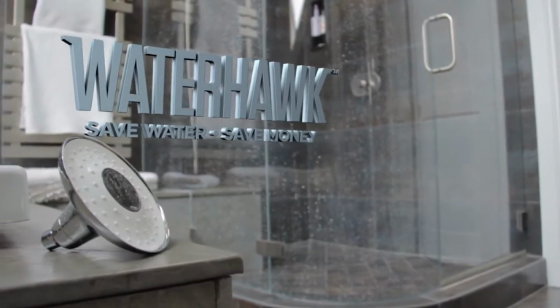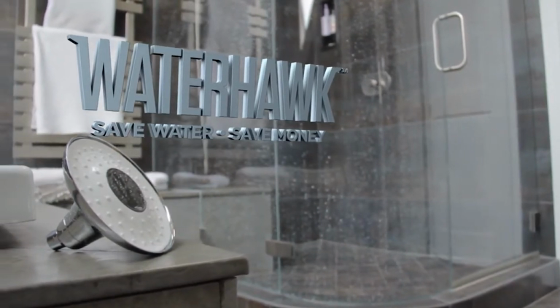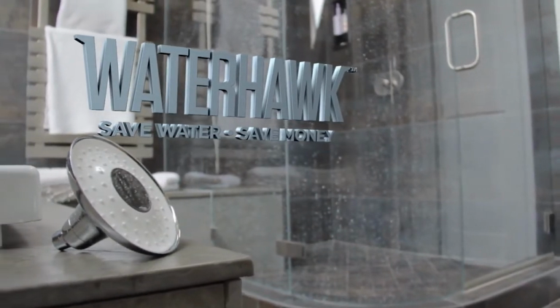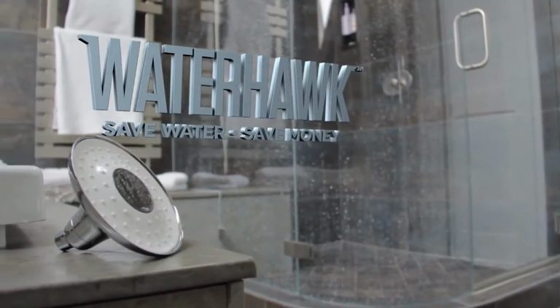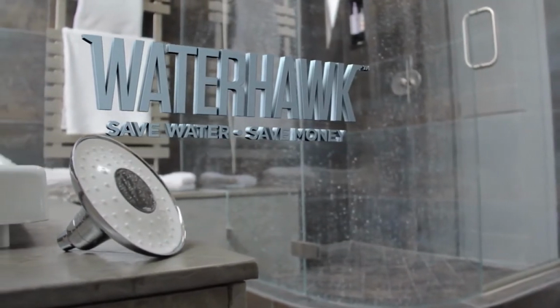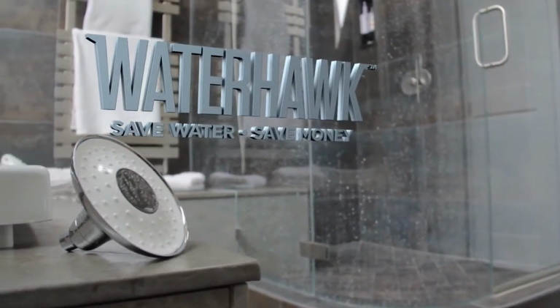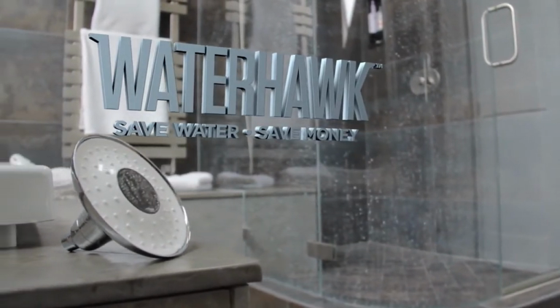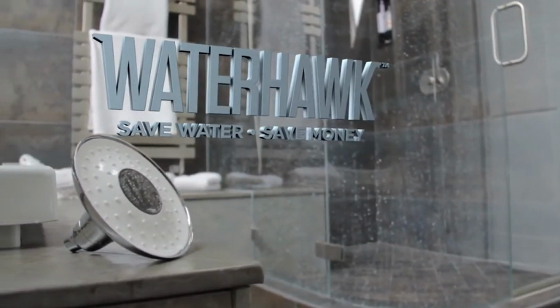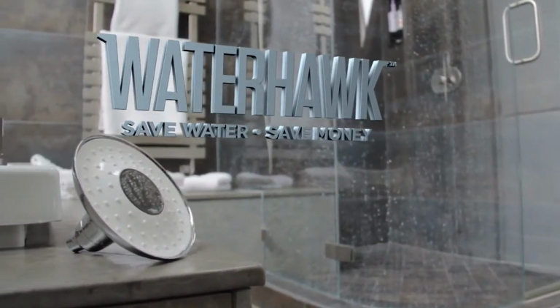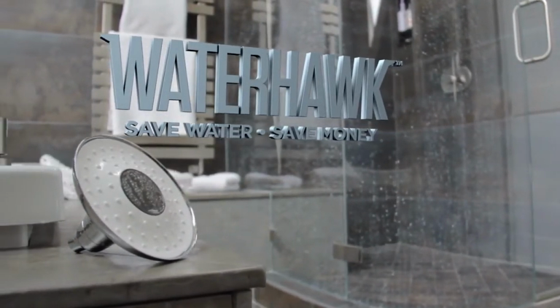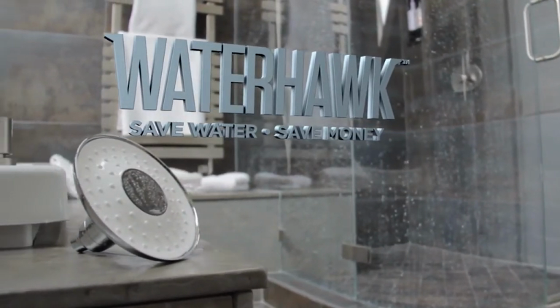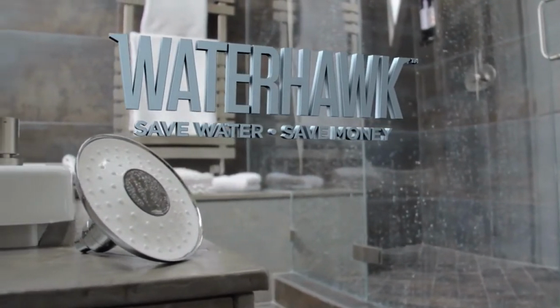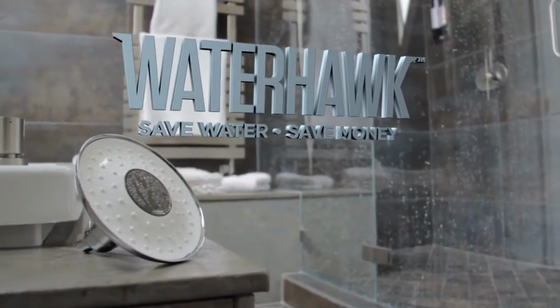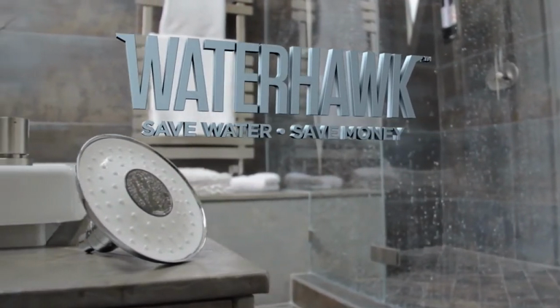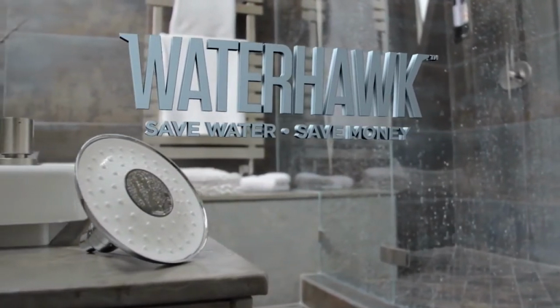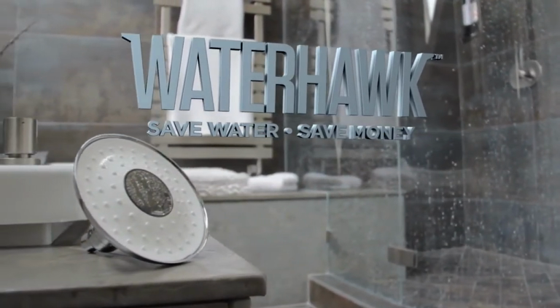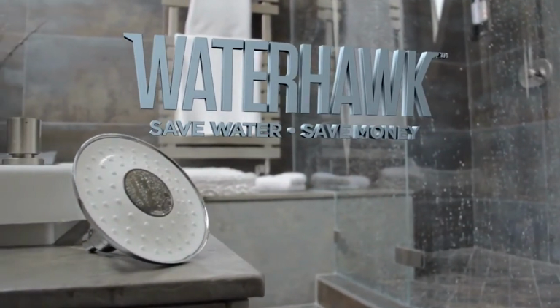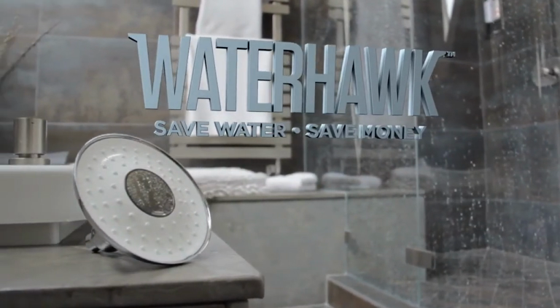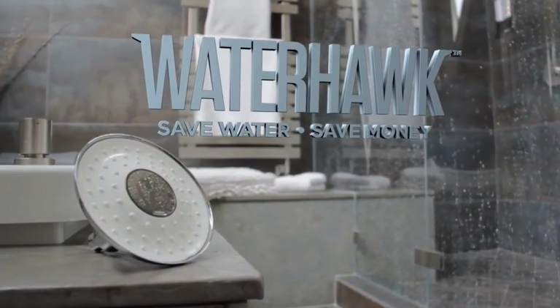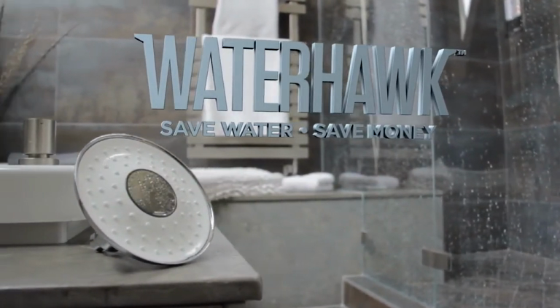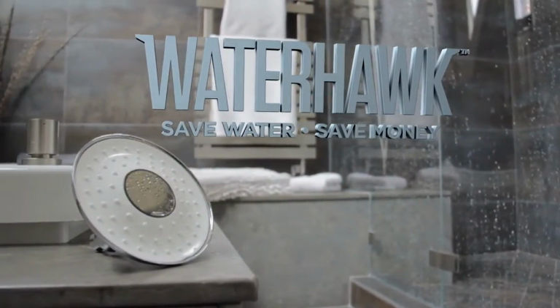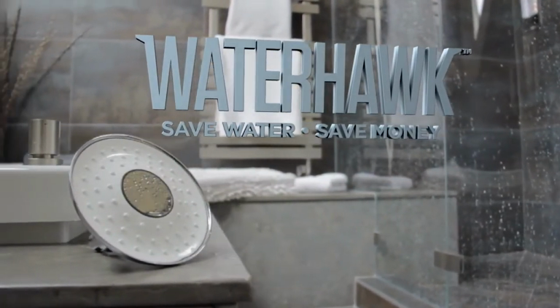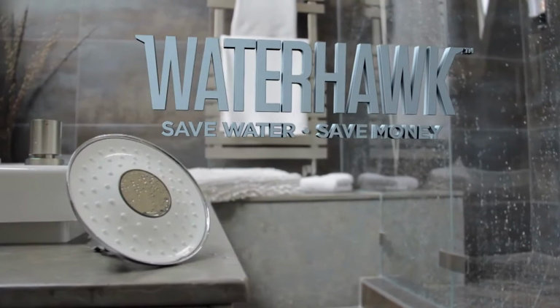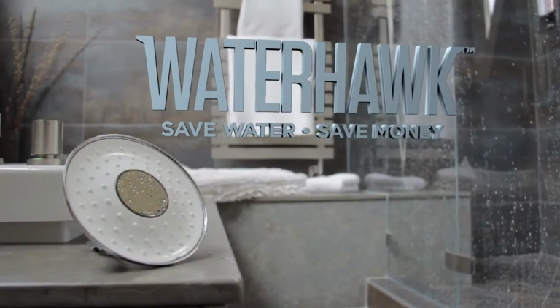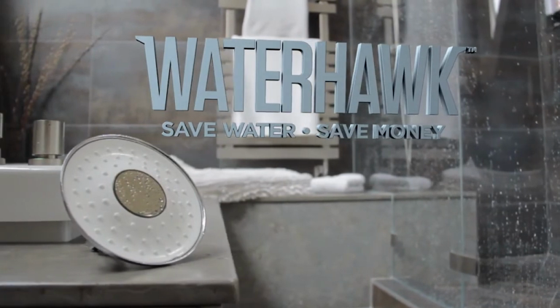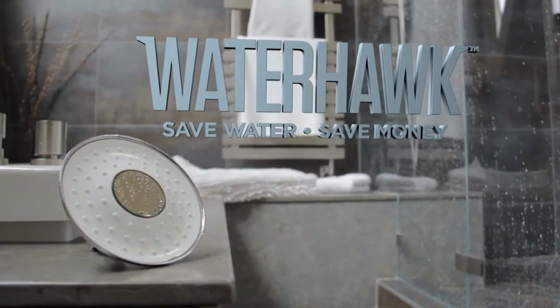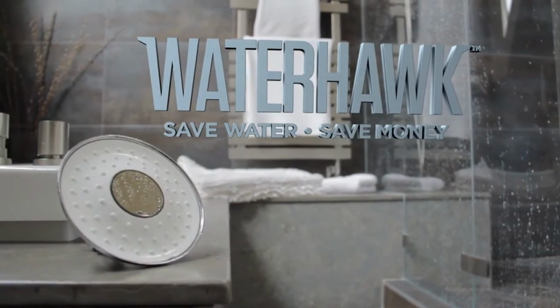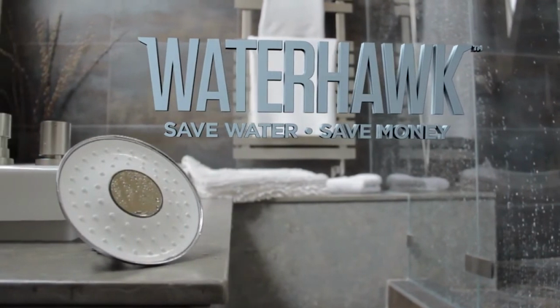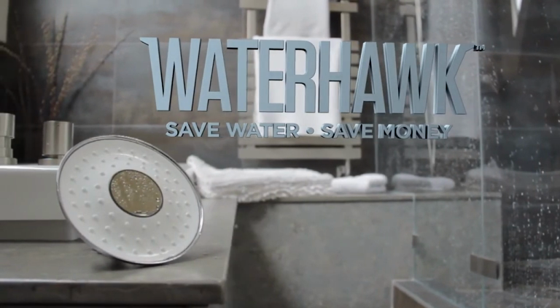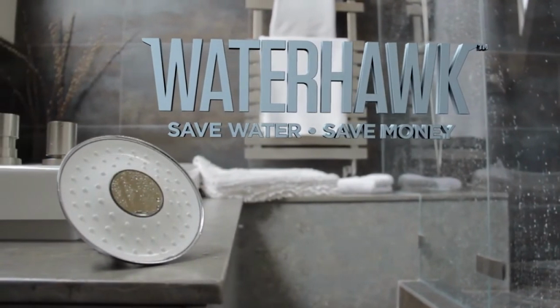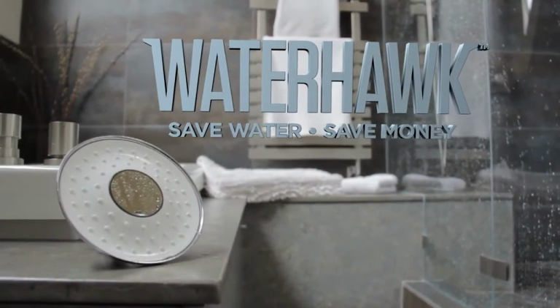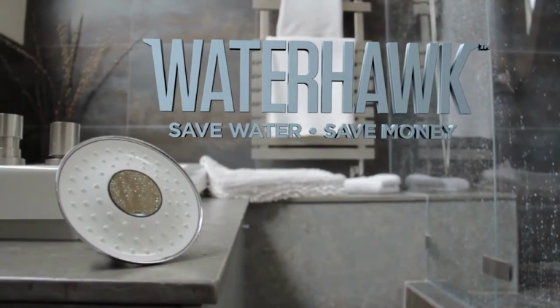Watch your water like a hawk. Save water. Save money. Waterhawk.